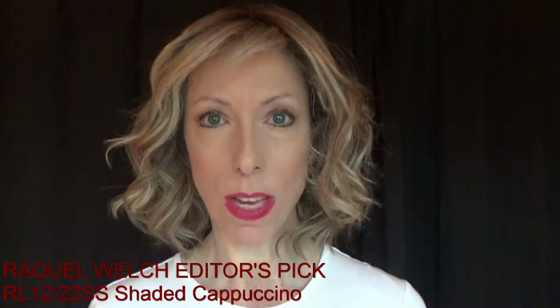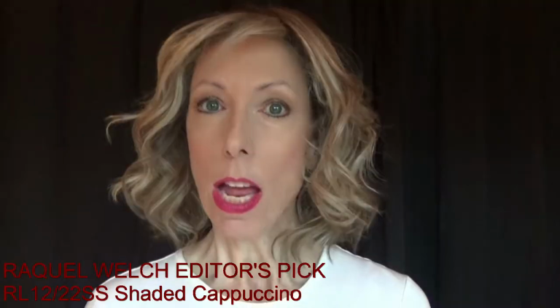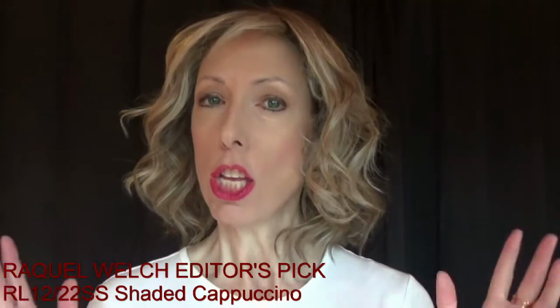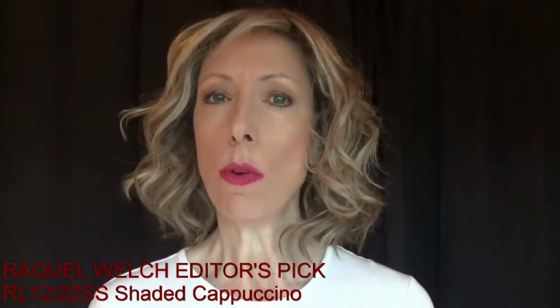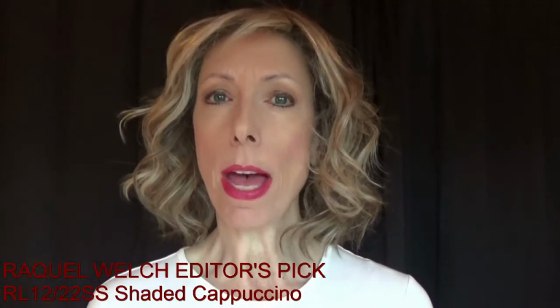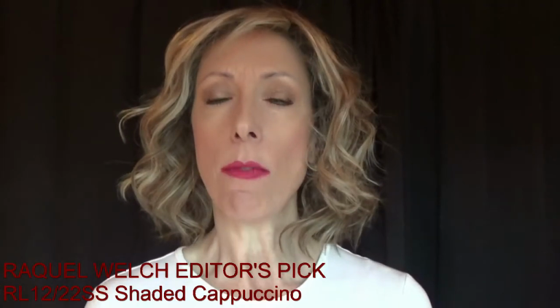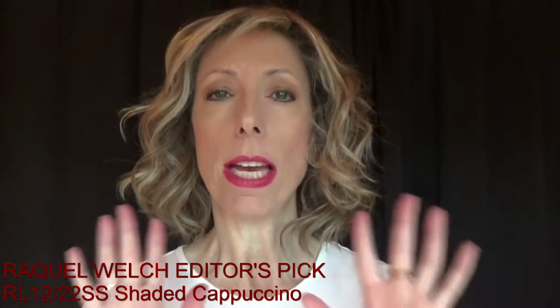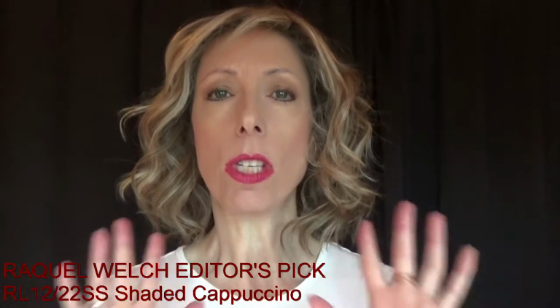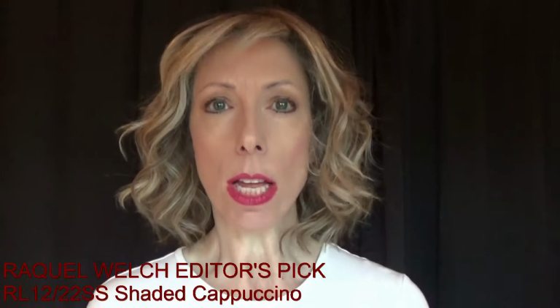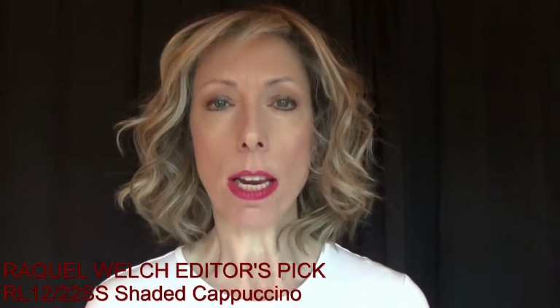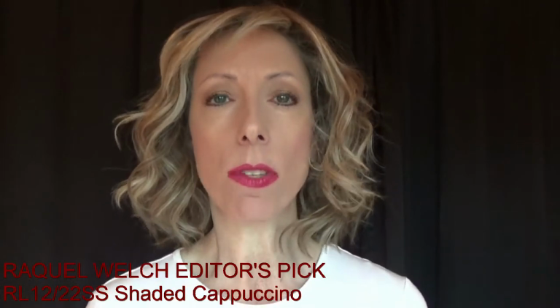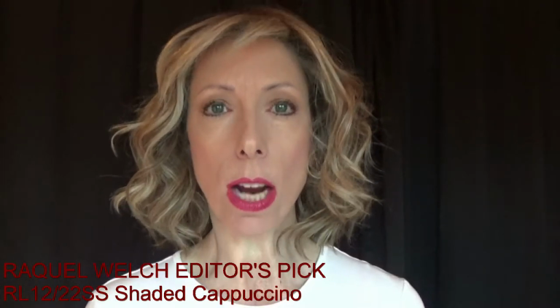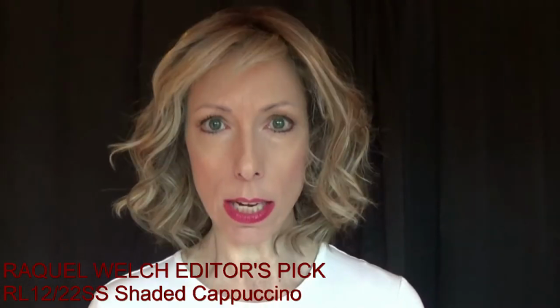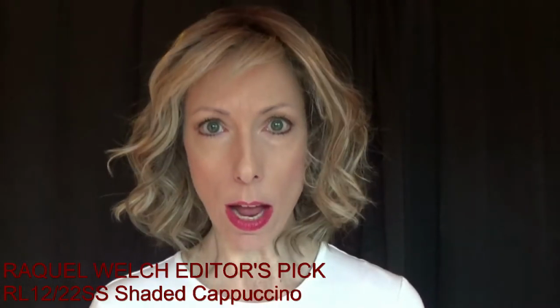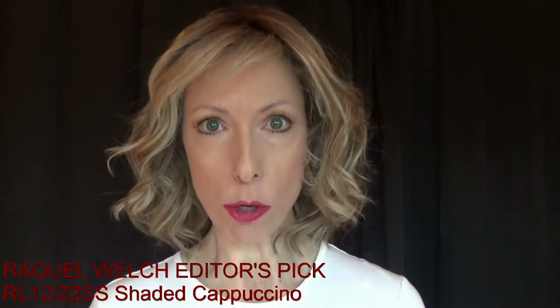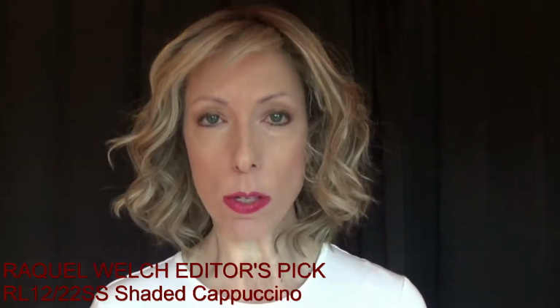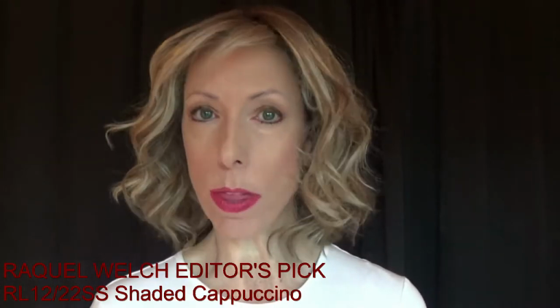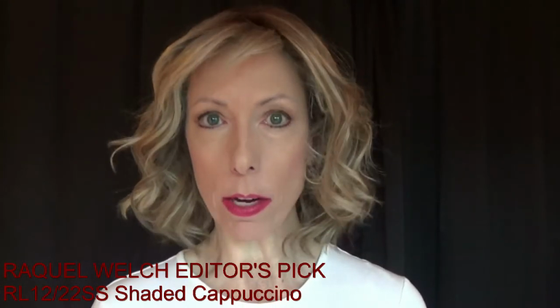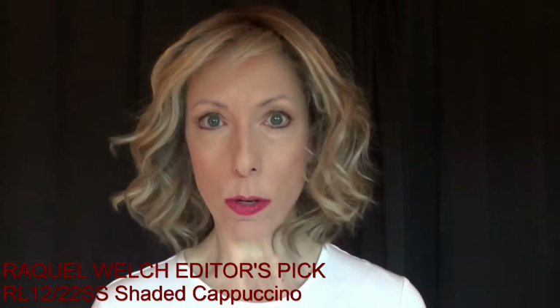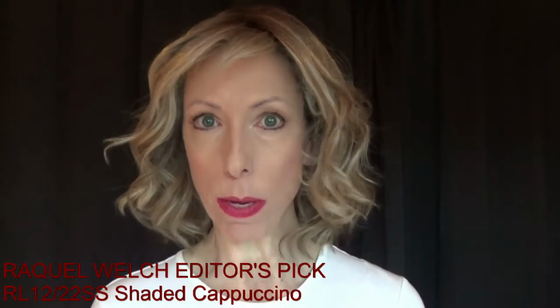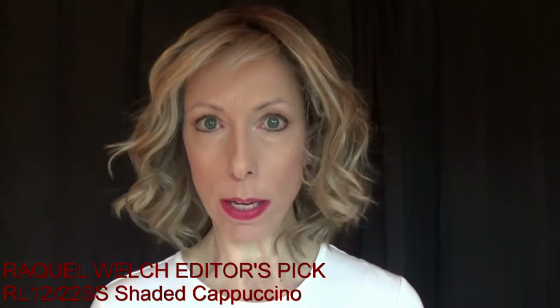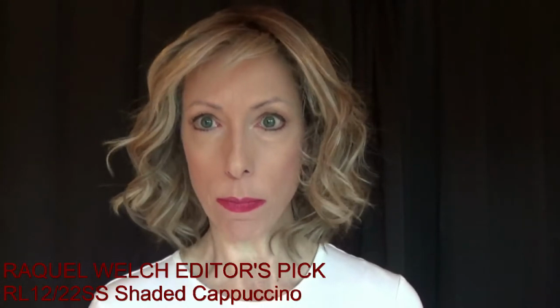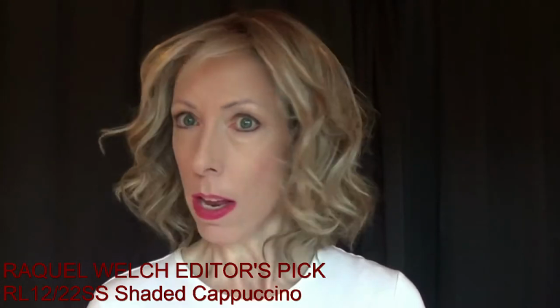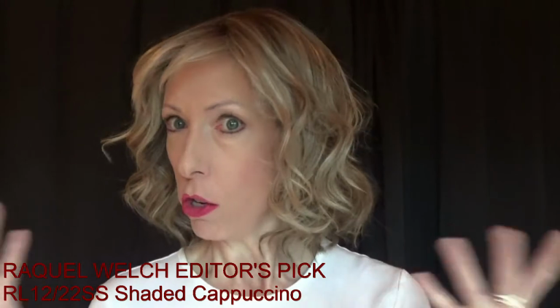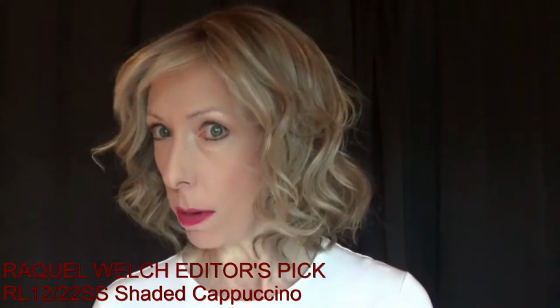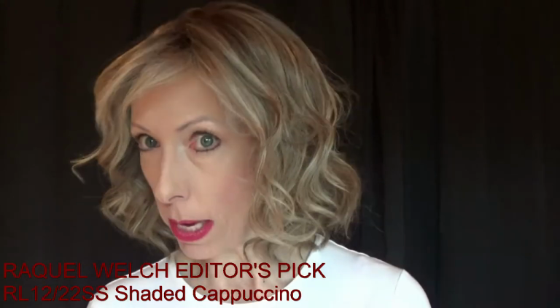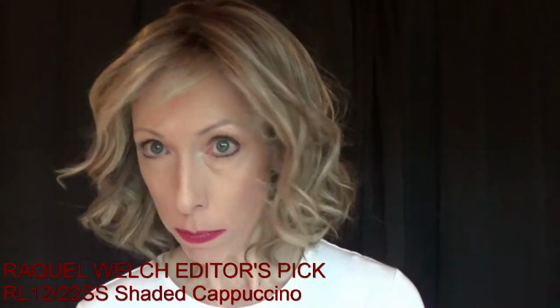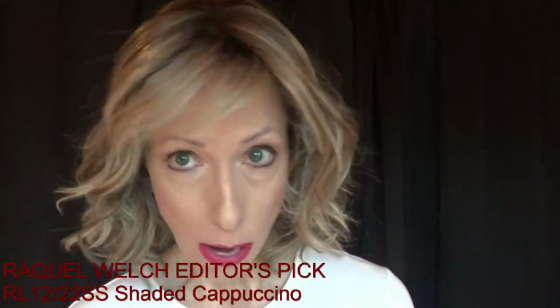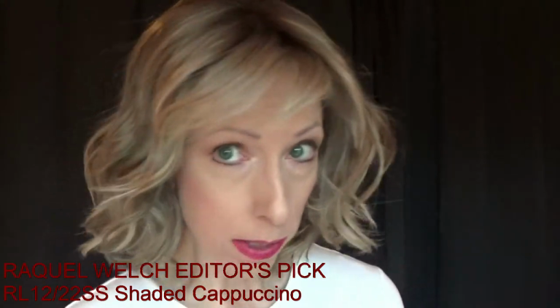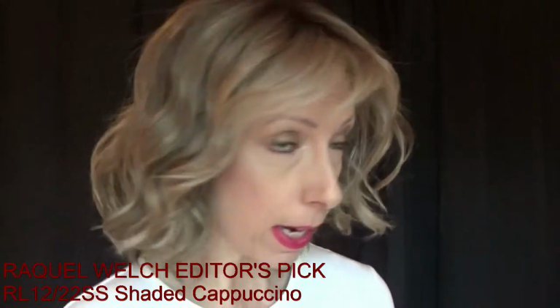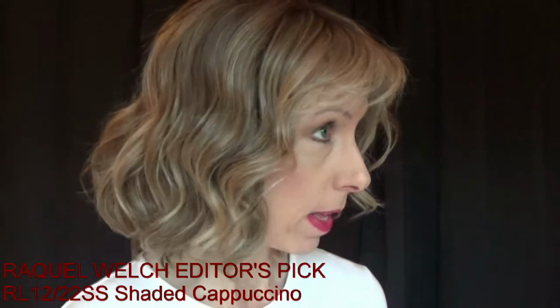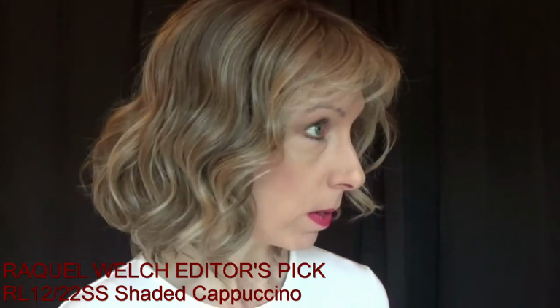You have a ton of styling options with Editor's Pick. She comes out of the box like this.